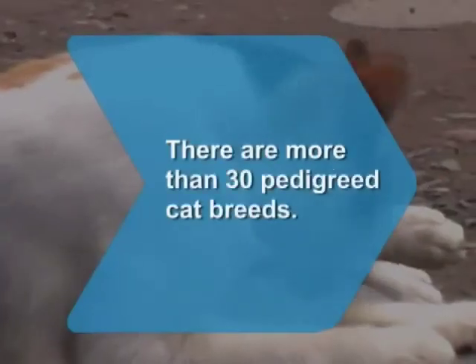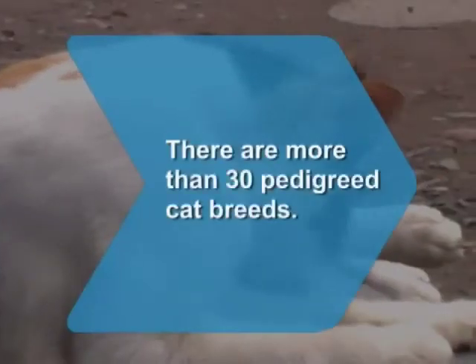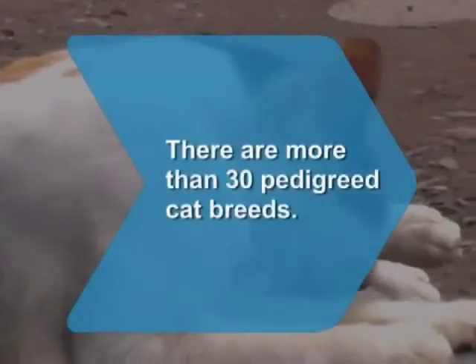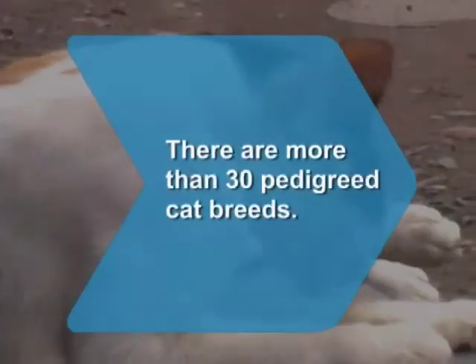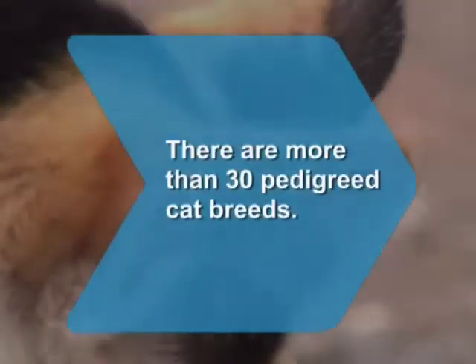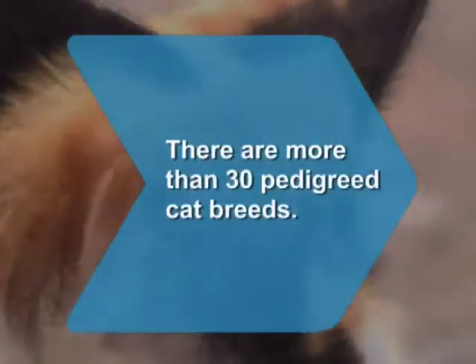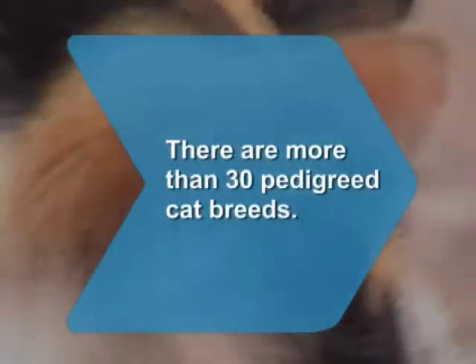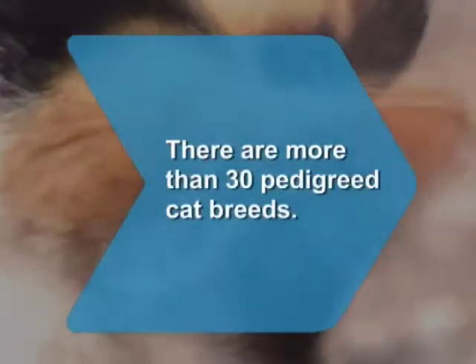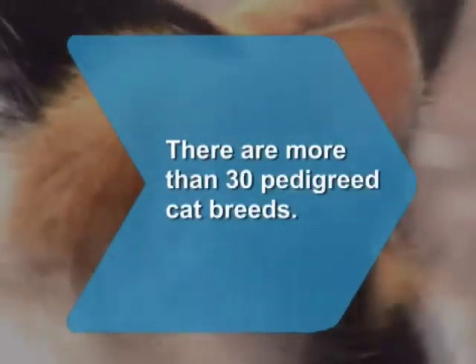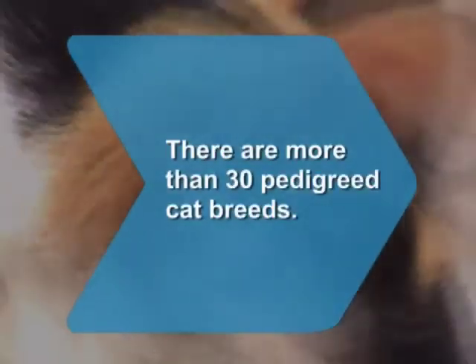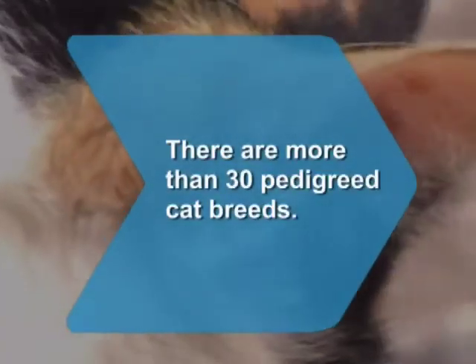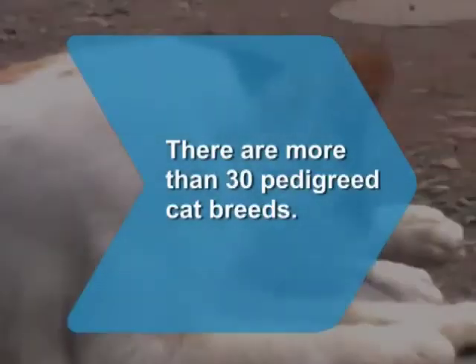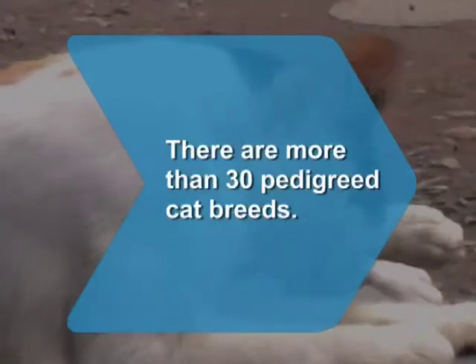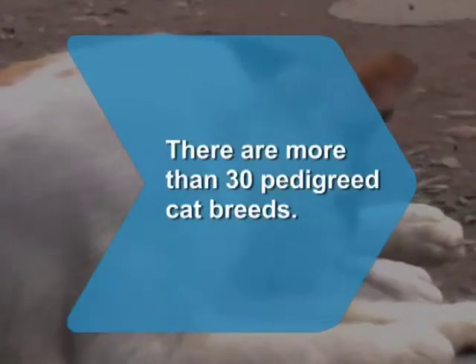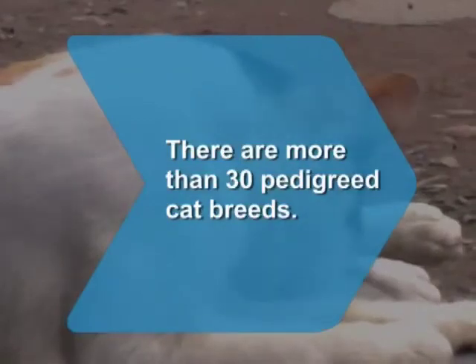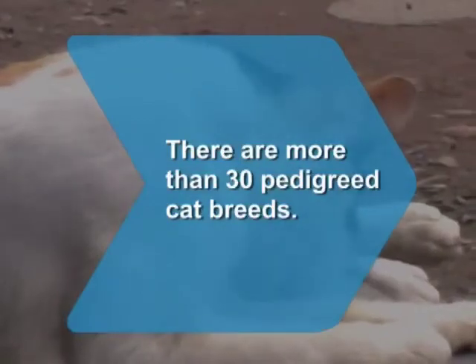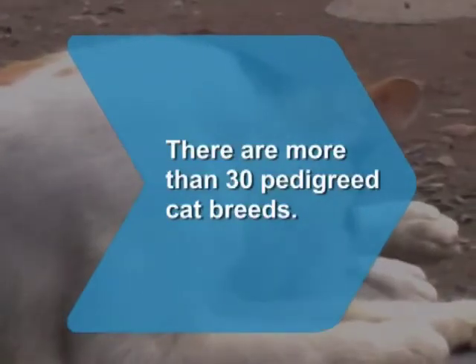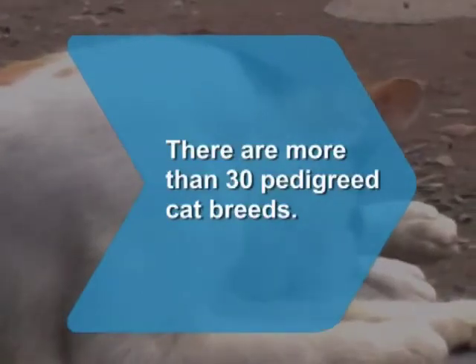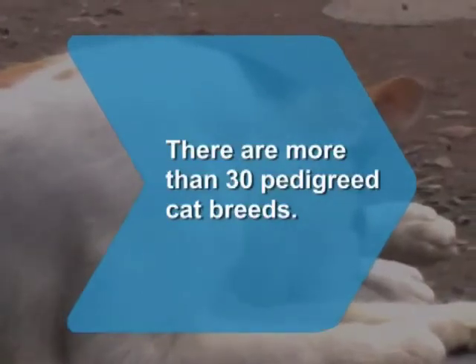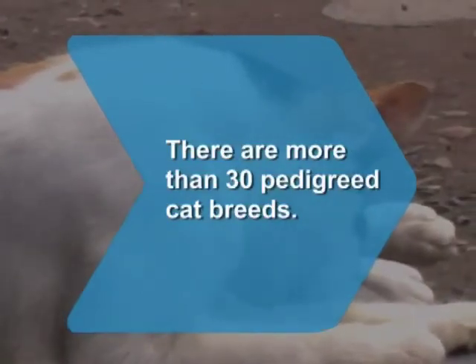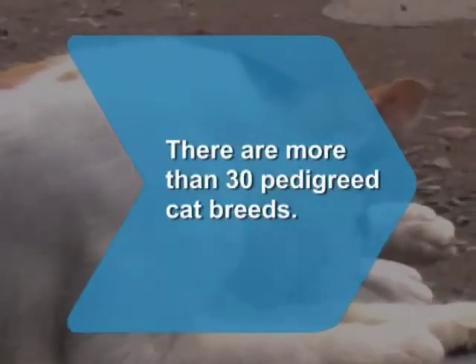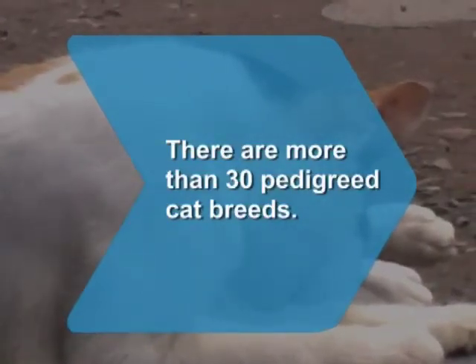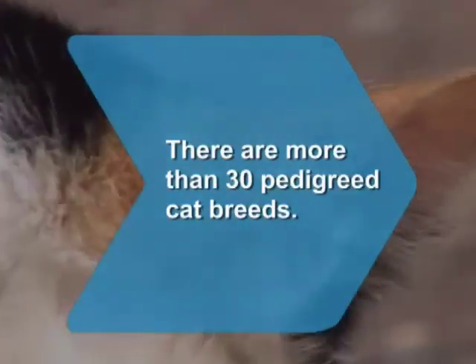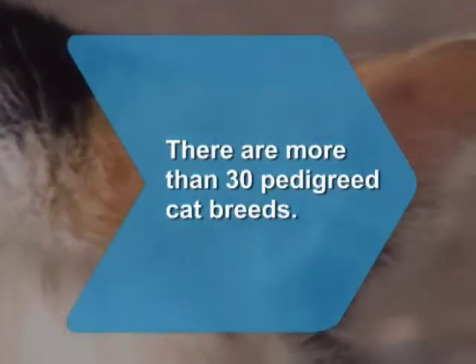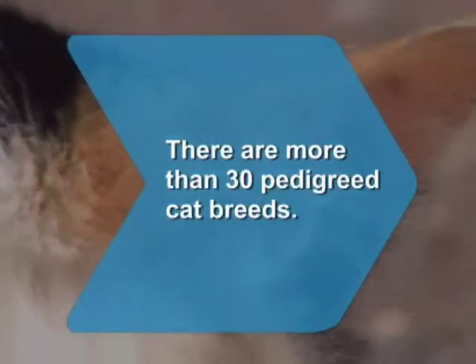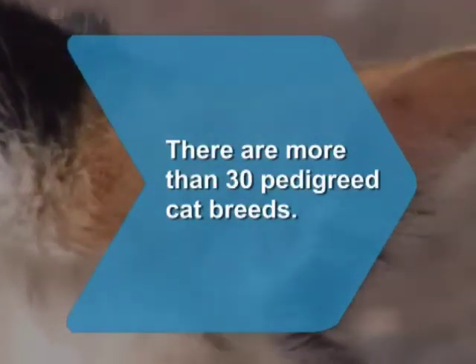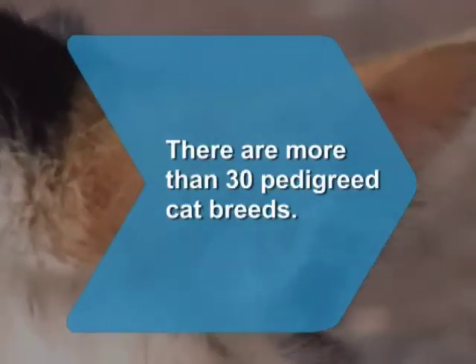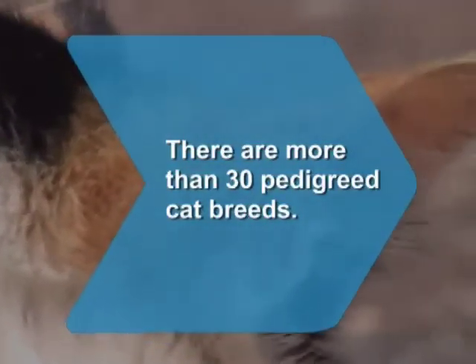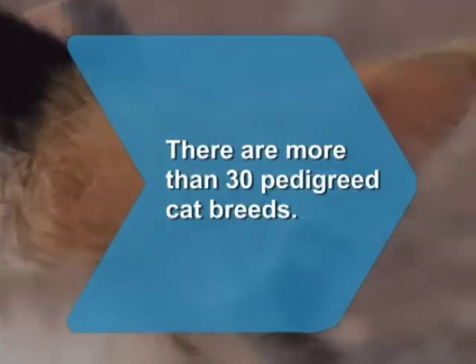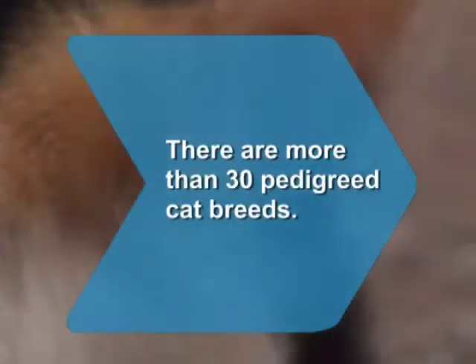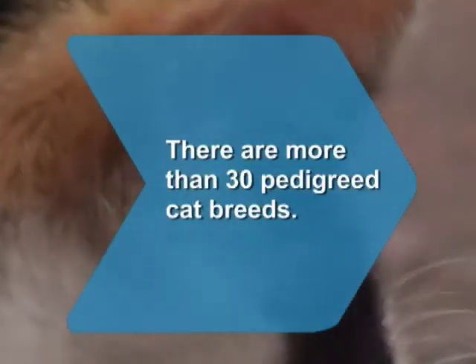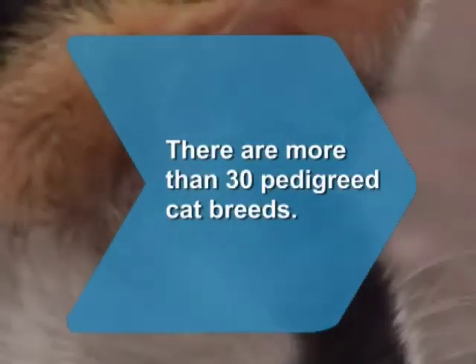Did you know there are more than 30 recognized pedigreed cat breeds, each with distinguishing features.